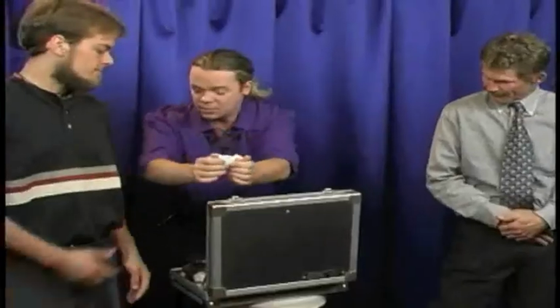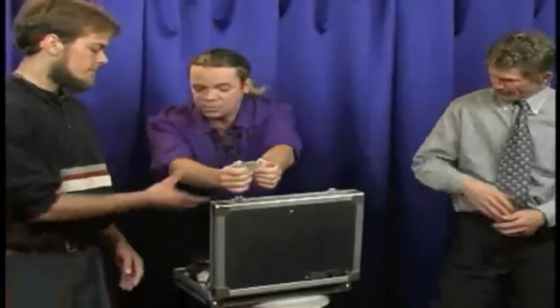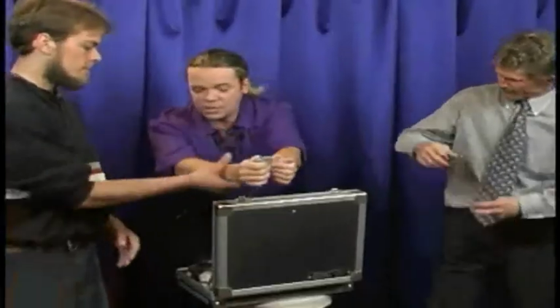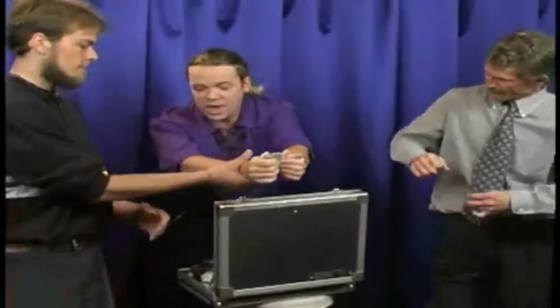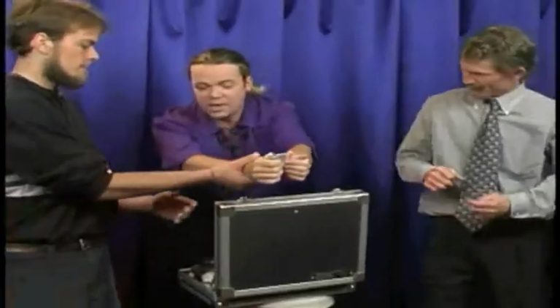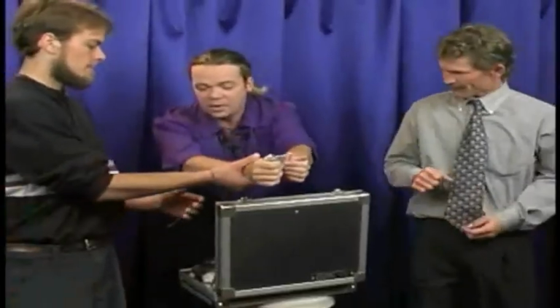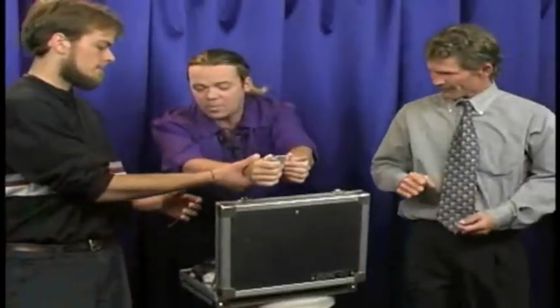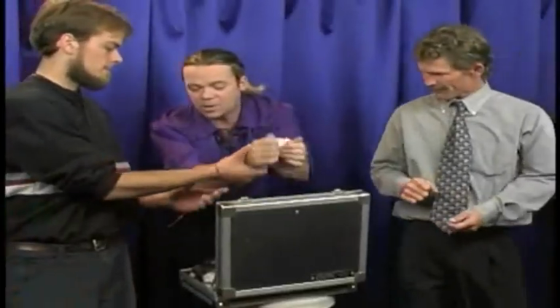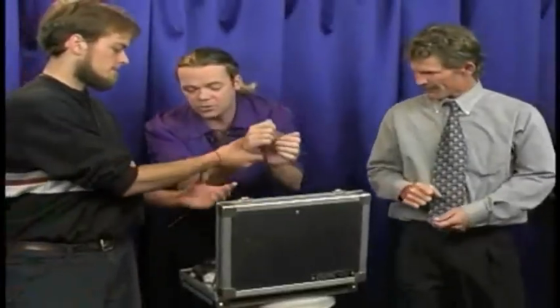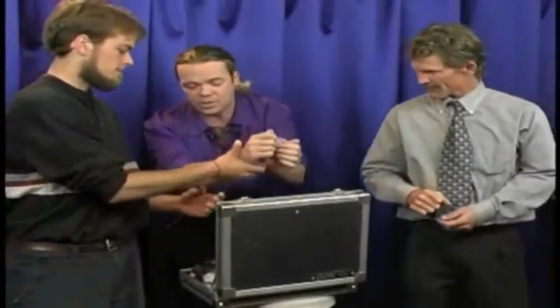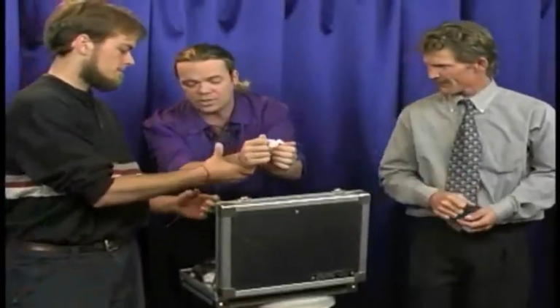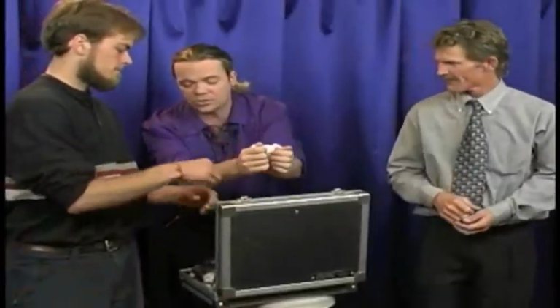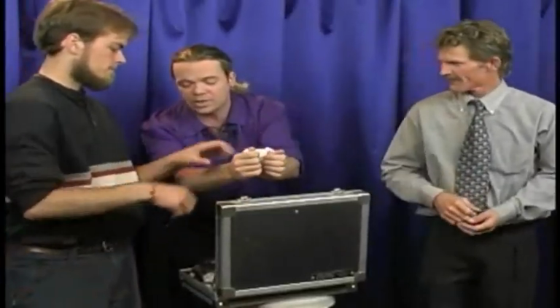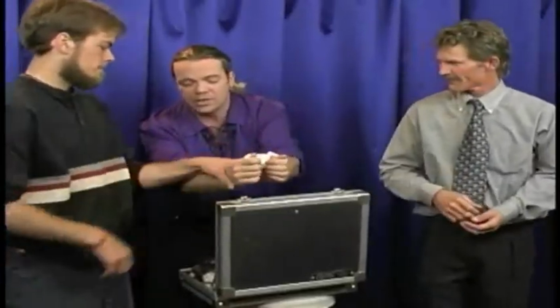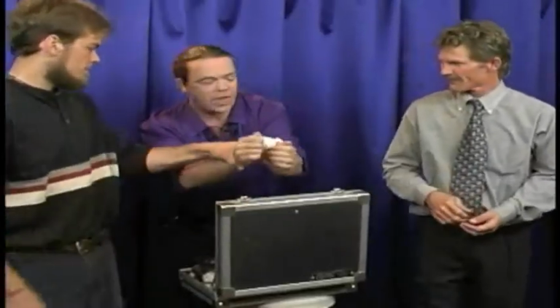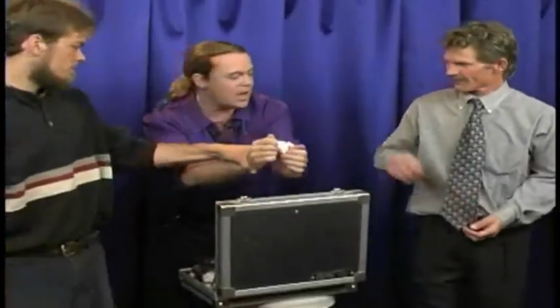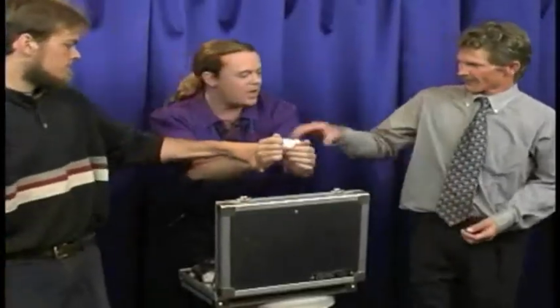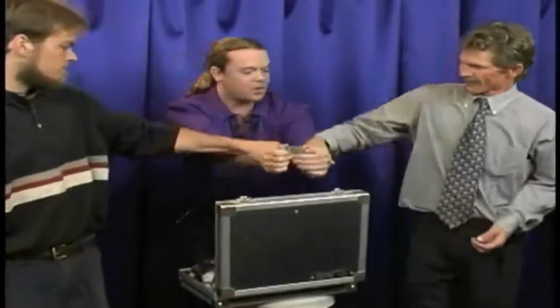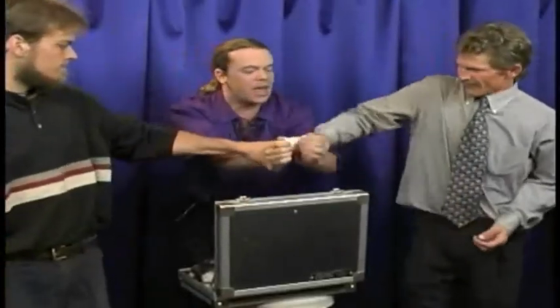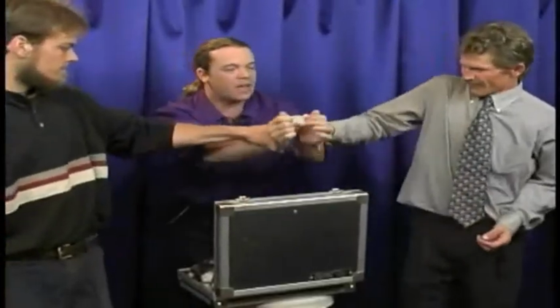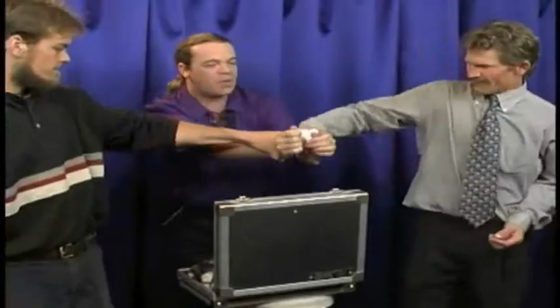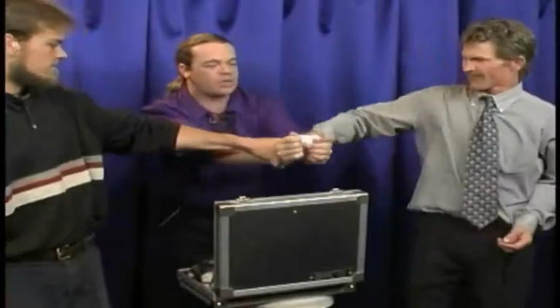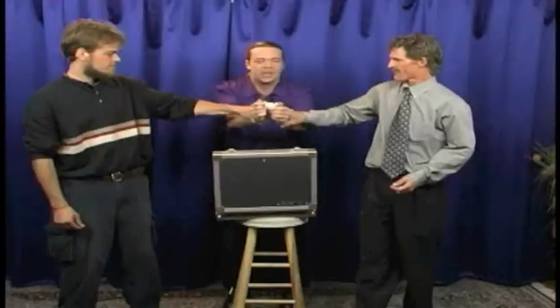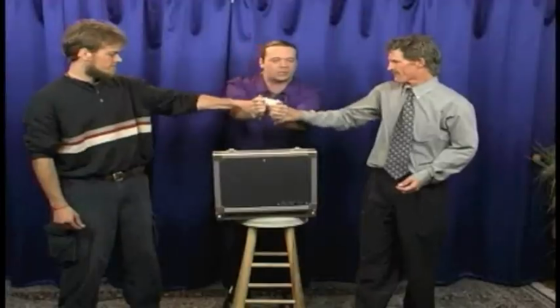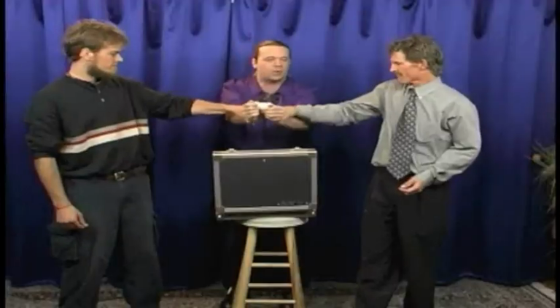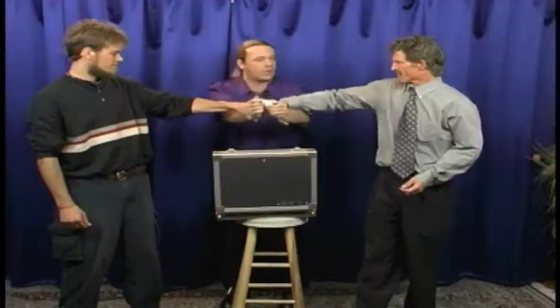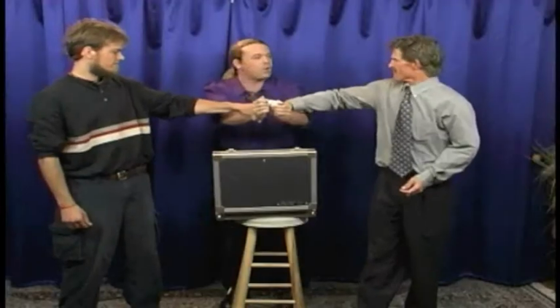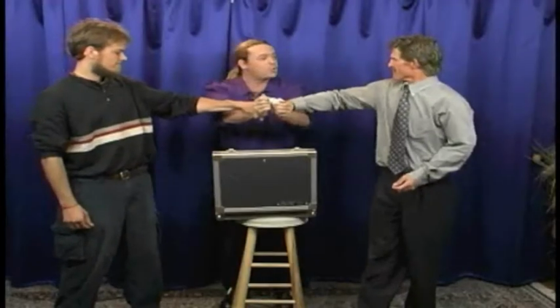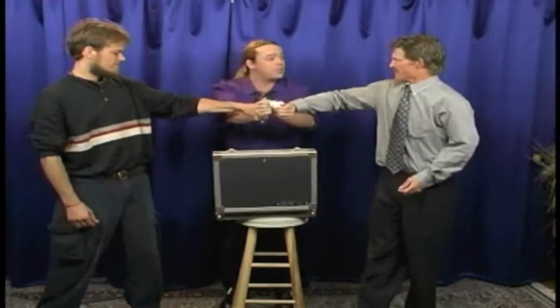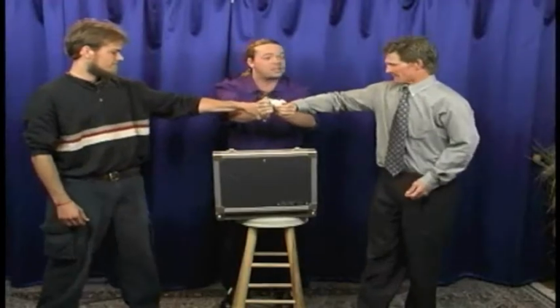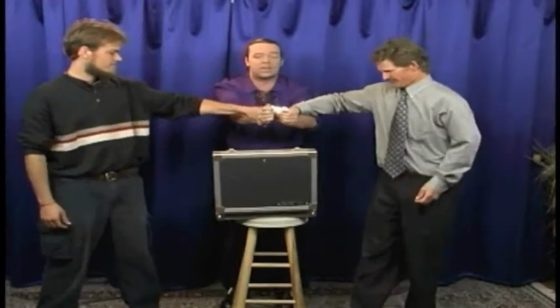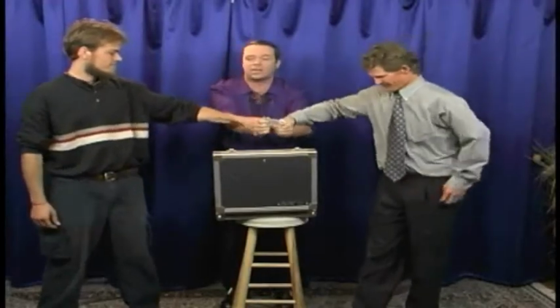I want you to use this hand and grab onto this wrist. That hand, that wrist. That hand, that wrist. Hold on to them nice and tight.